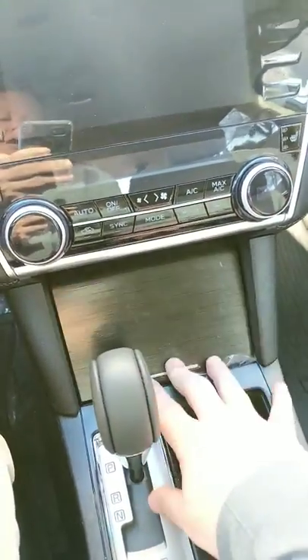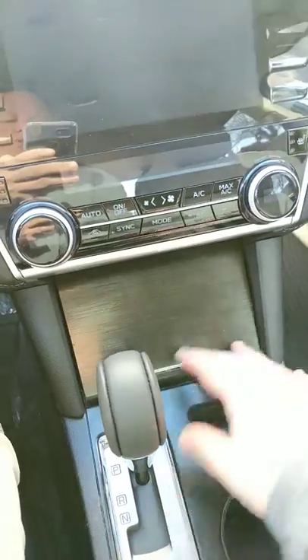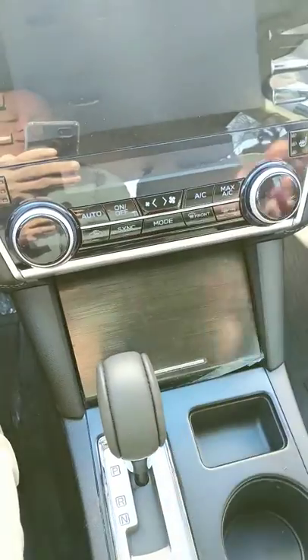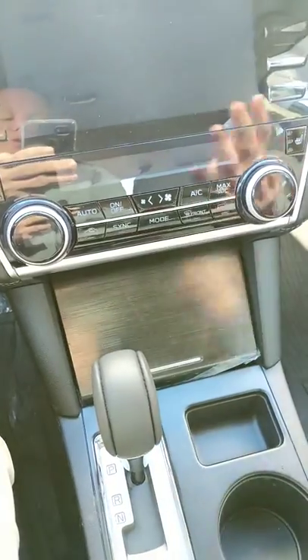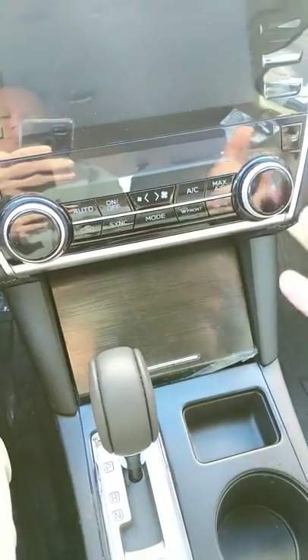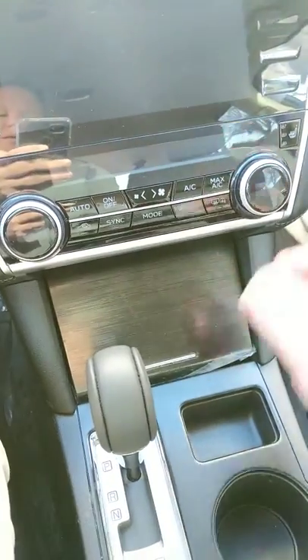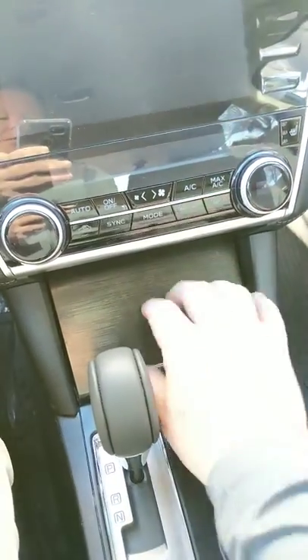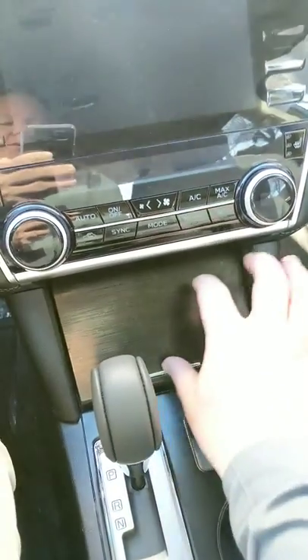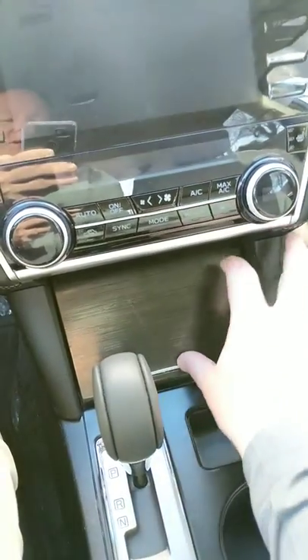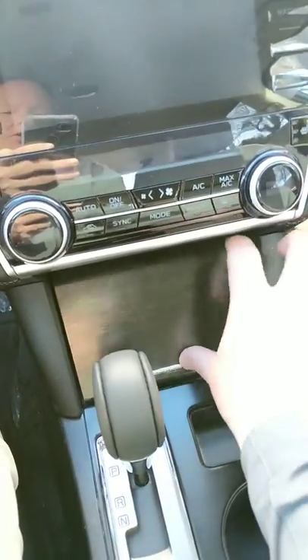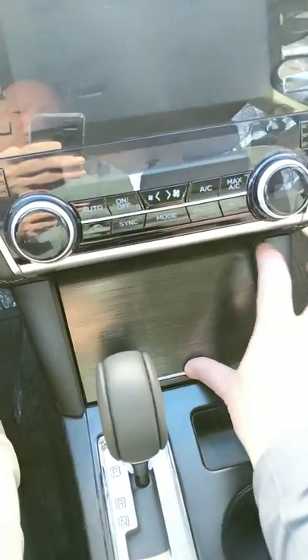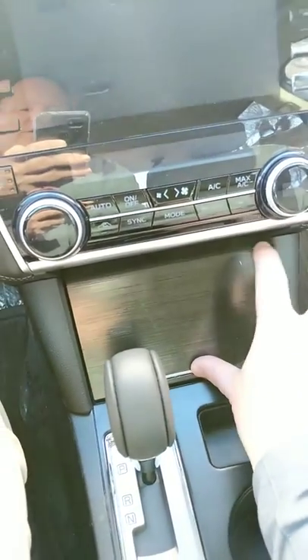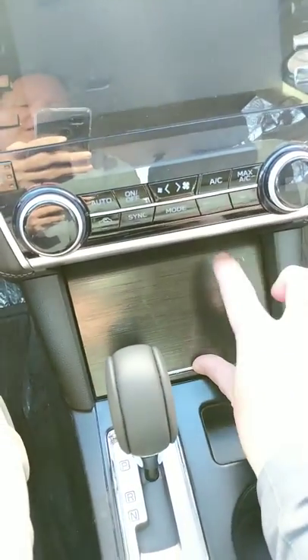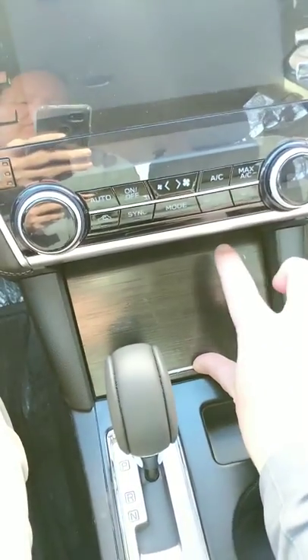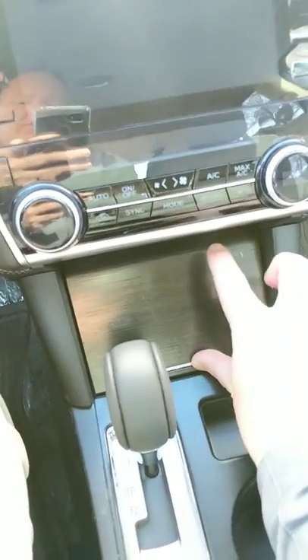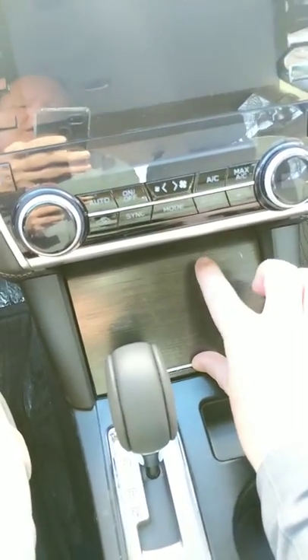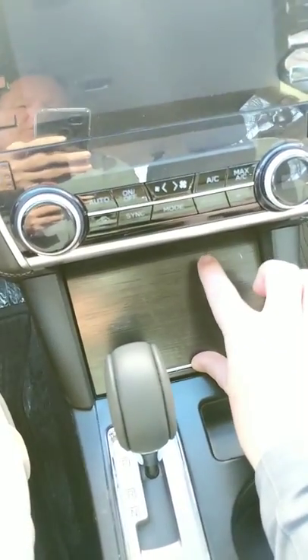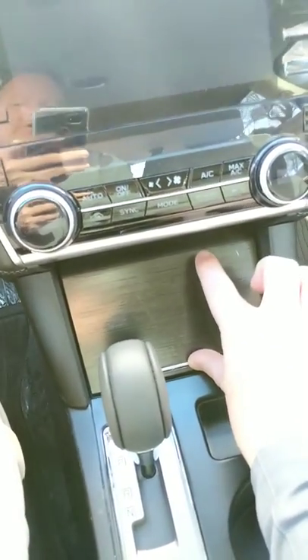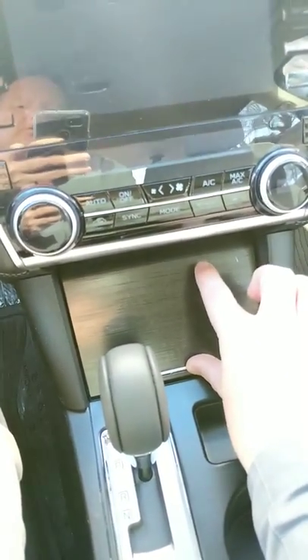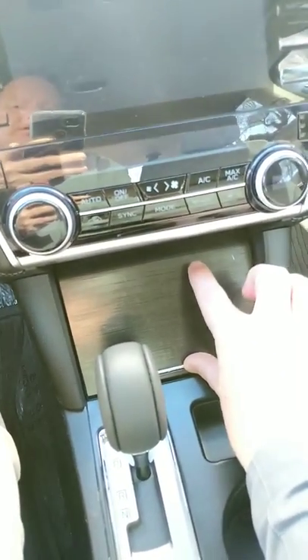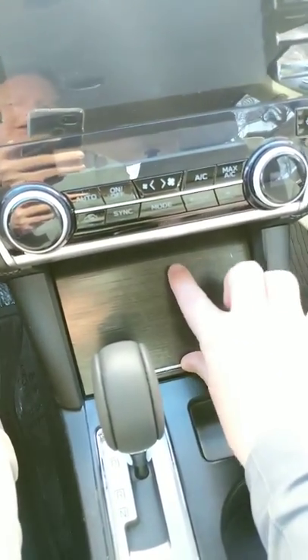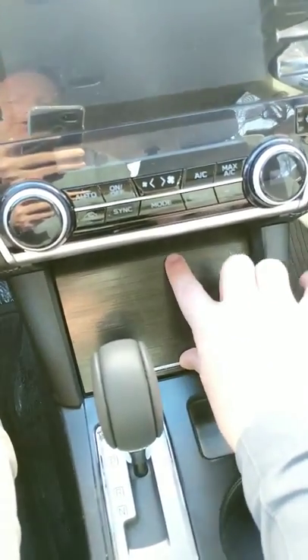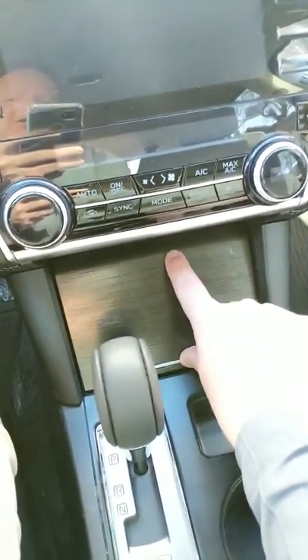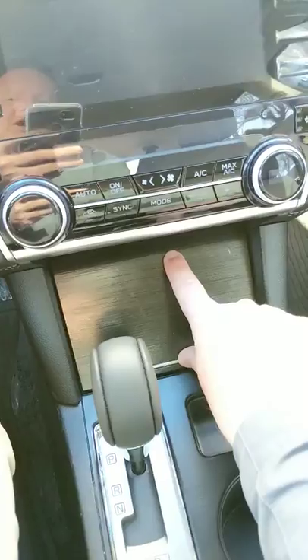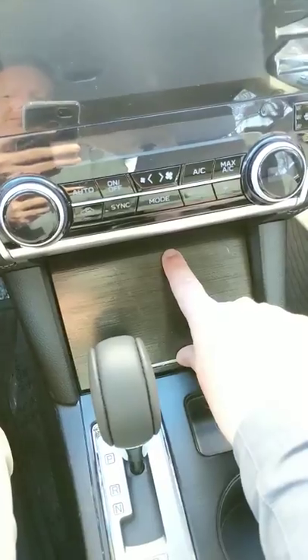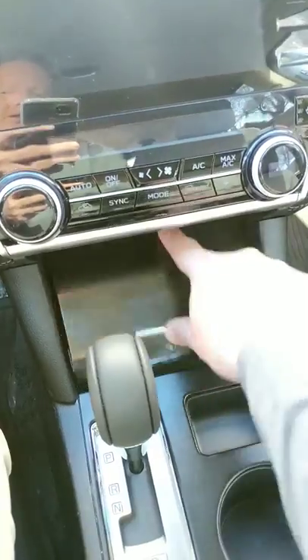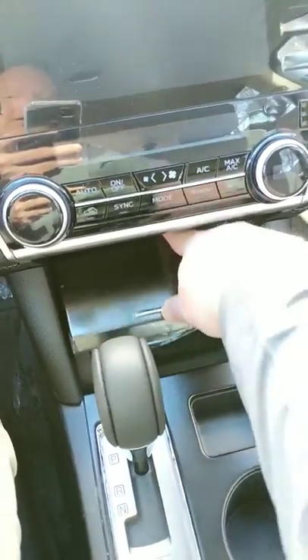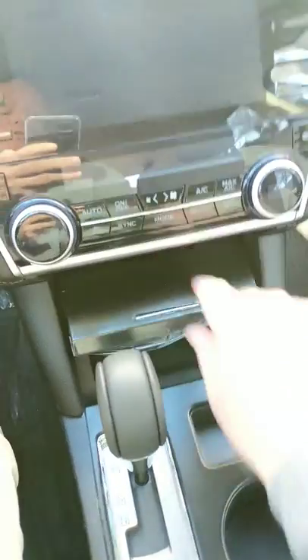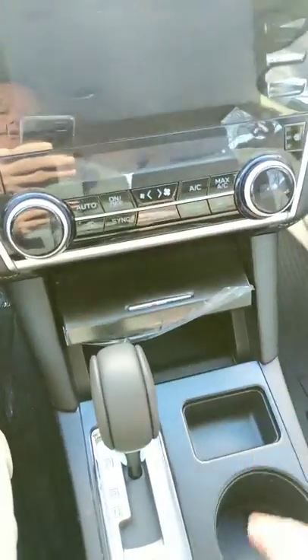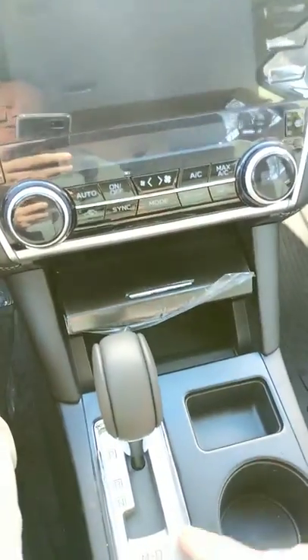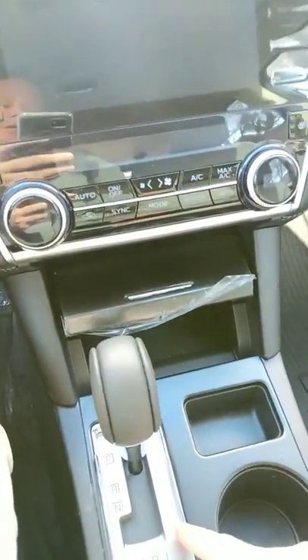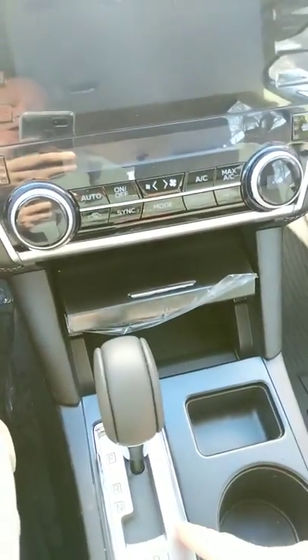So my trick would be to press and hold this down, and while you're holding it down push at the top so you can get it to unlock.